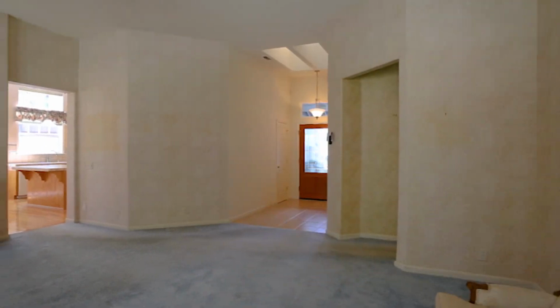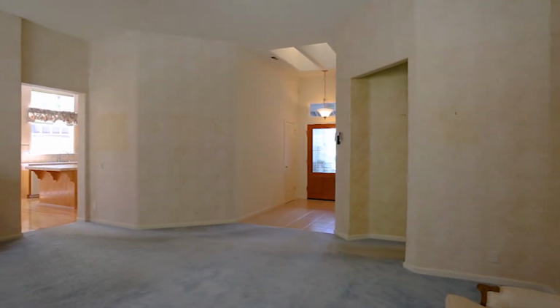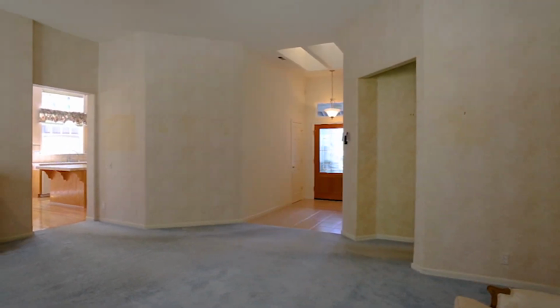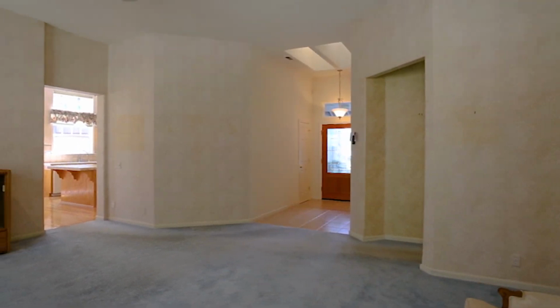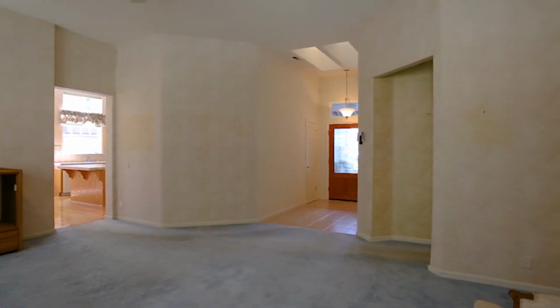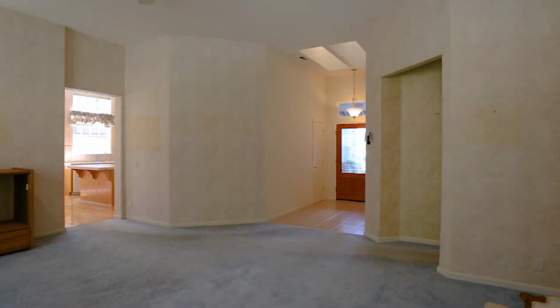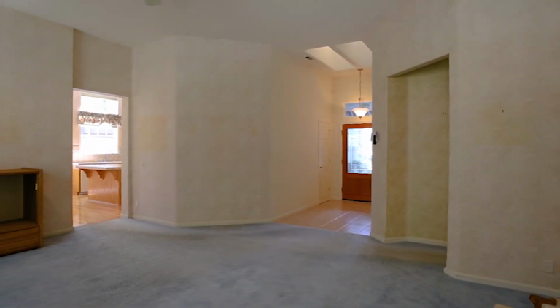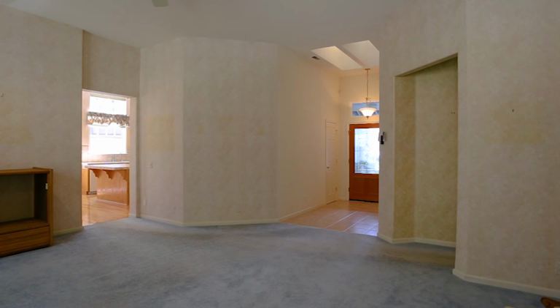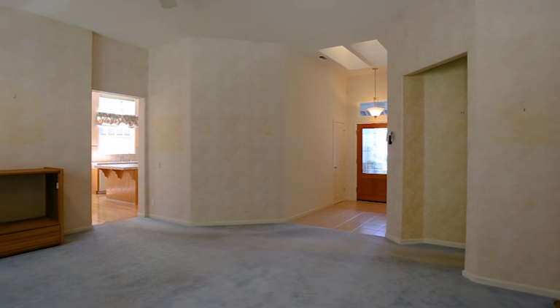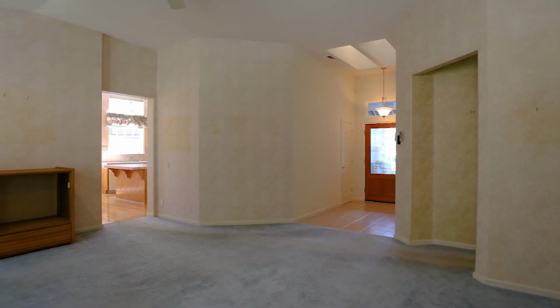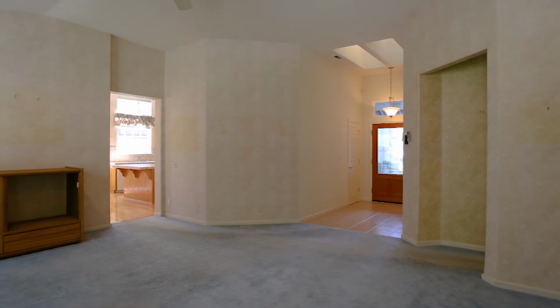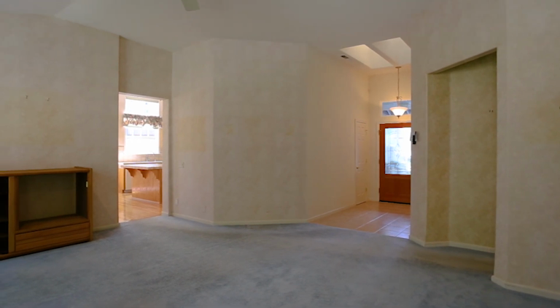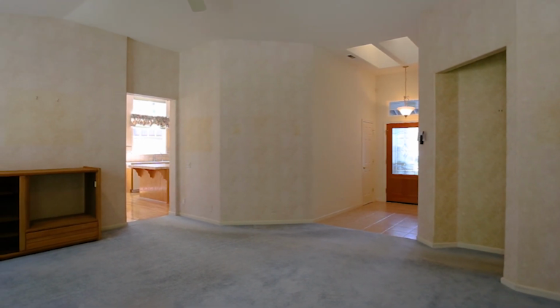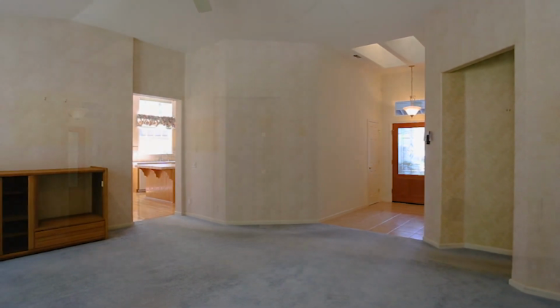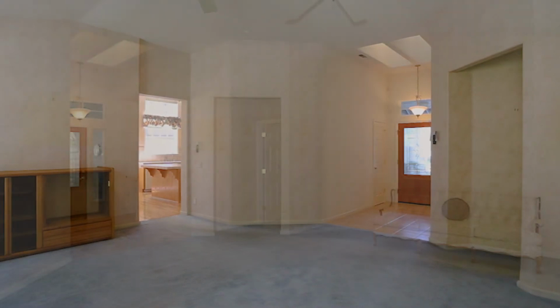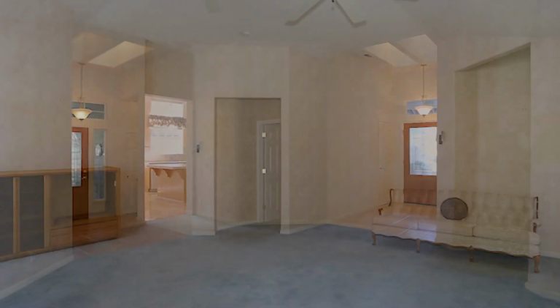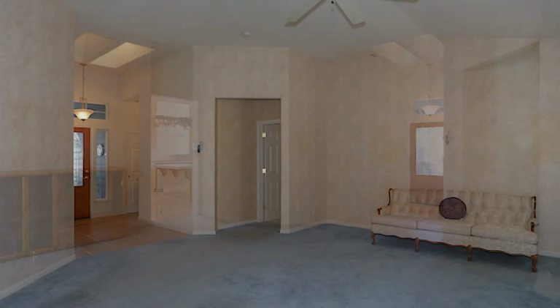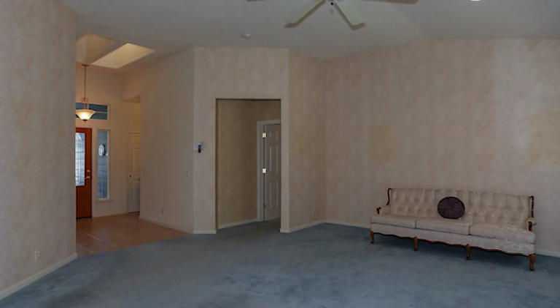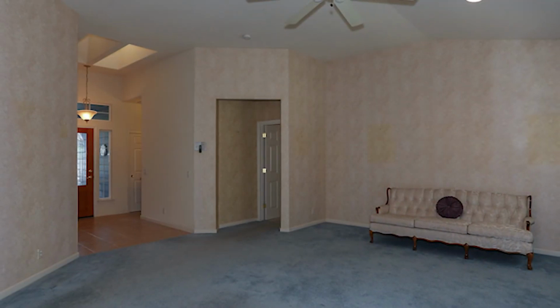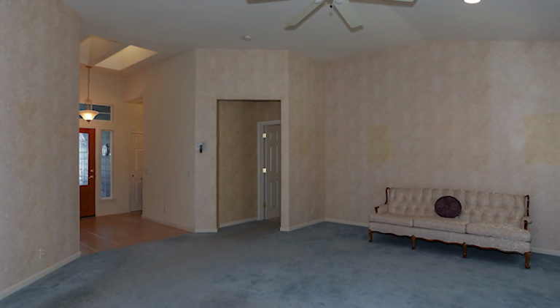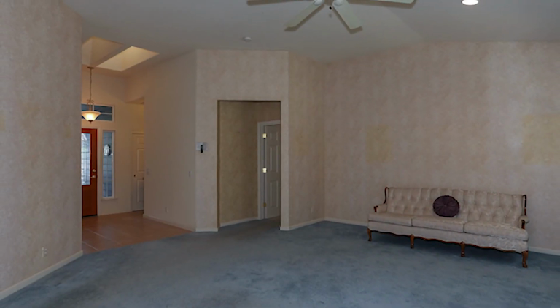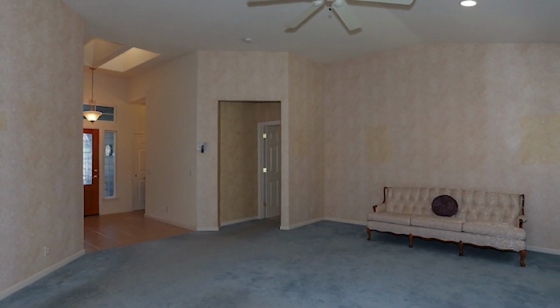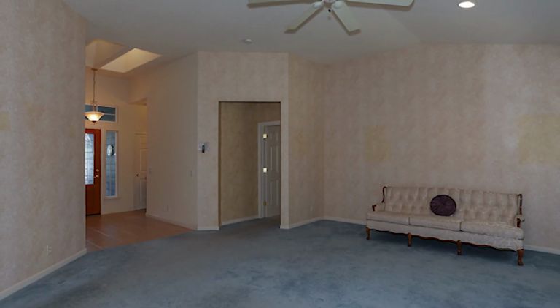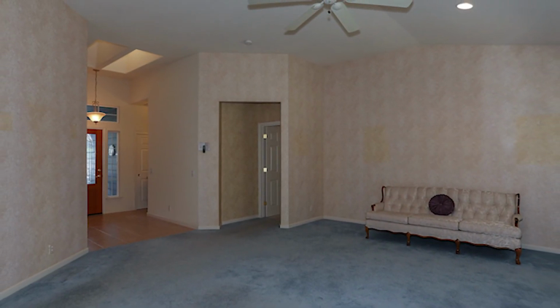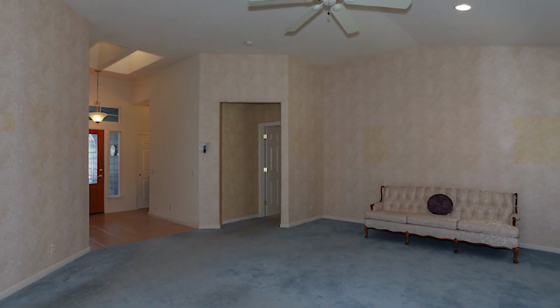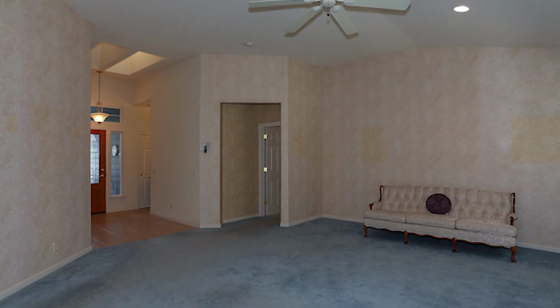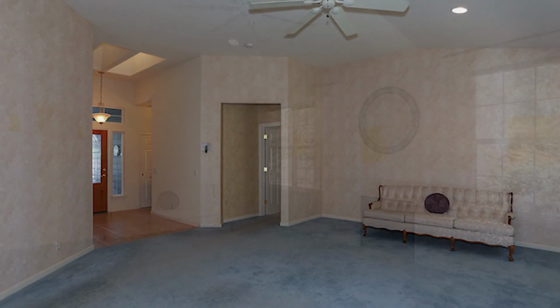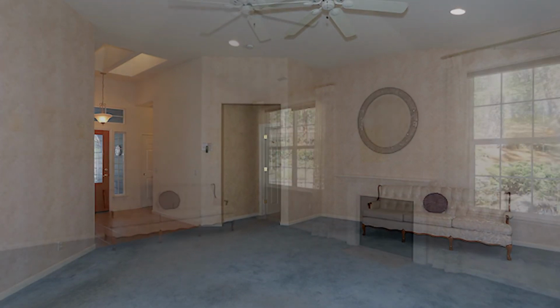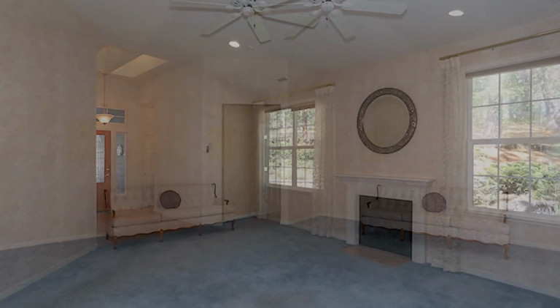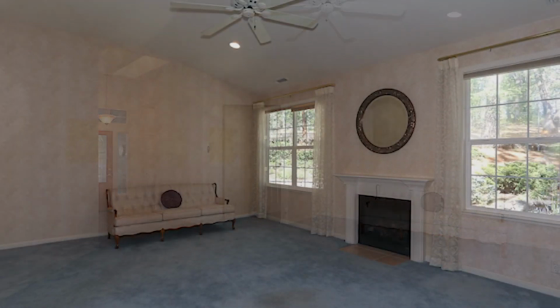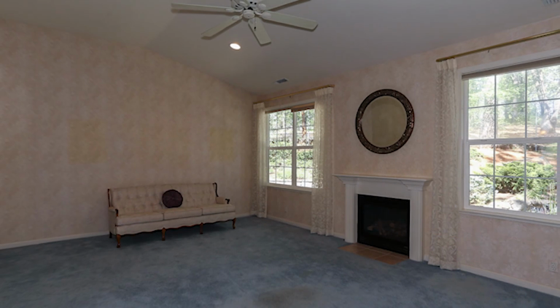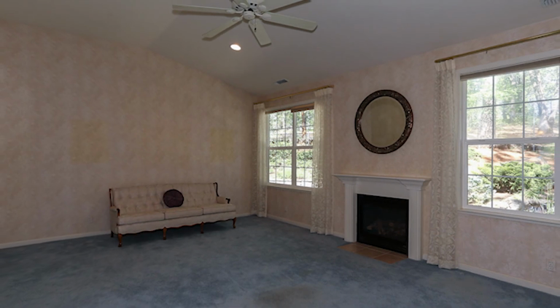Inside the home, you'll find a large living room with high ceilings, large windows that frame views of the gorgeous backyard, and a fireplace for warming up chilly evenings.